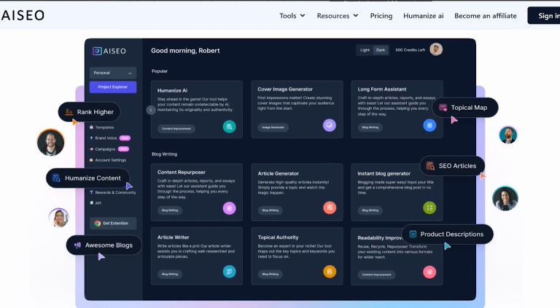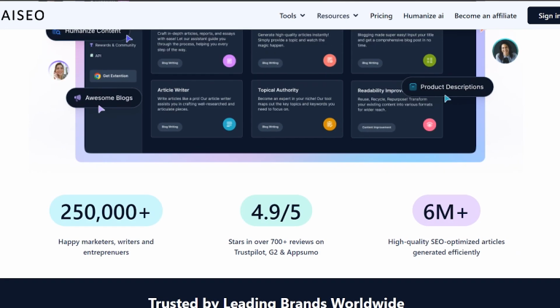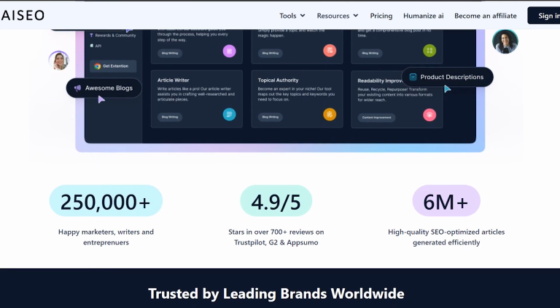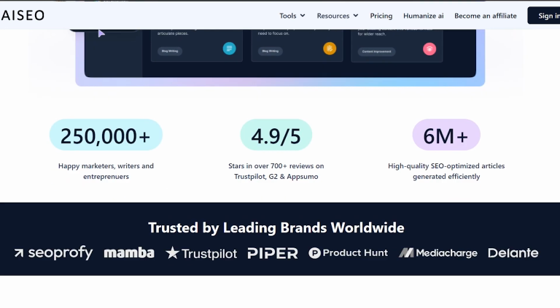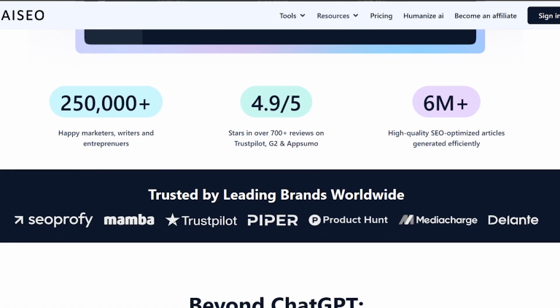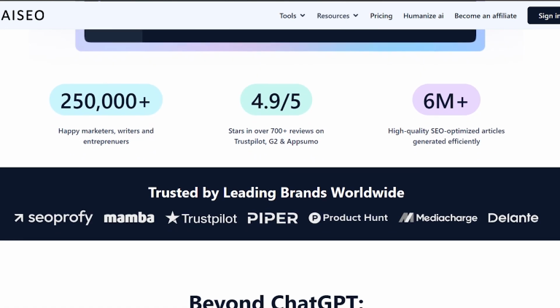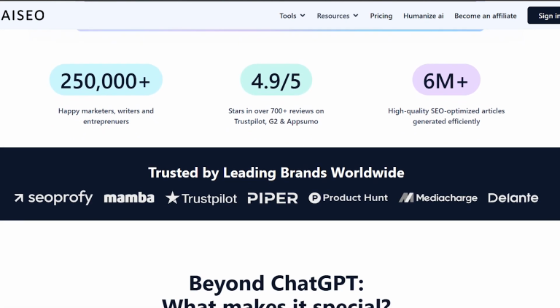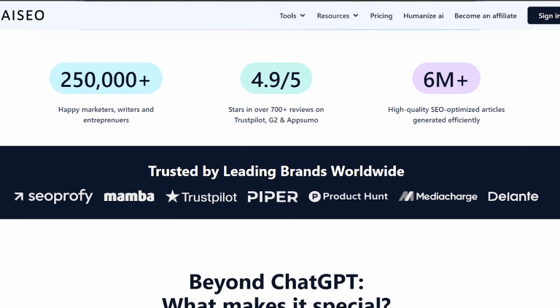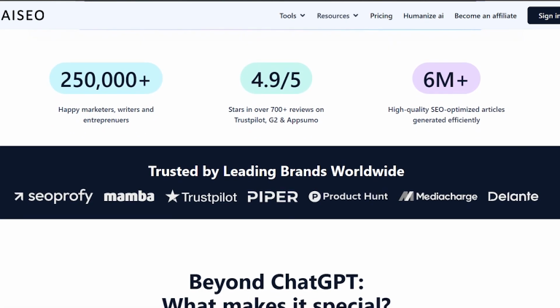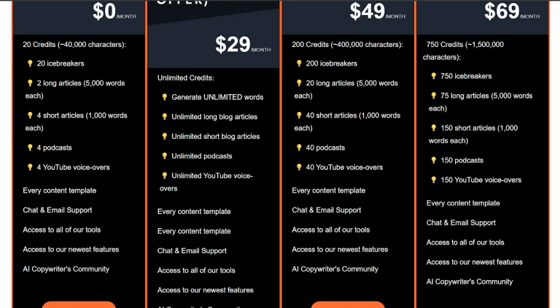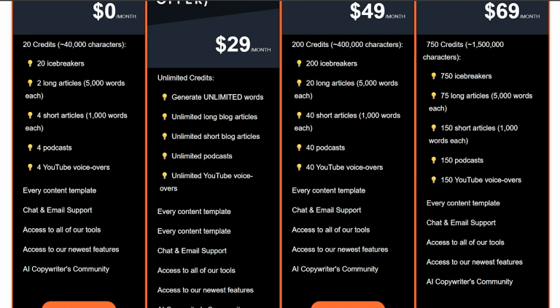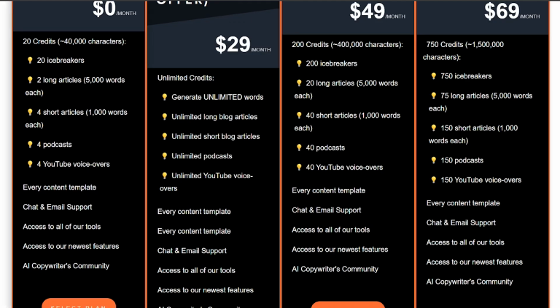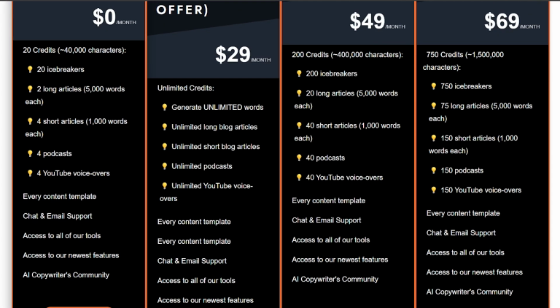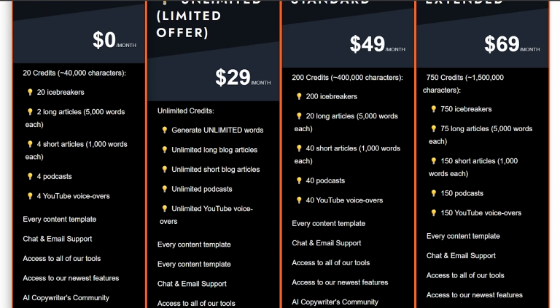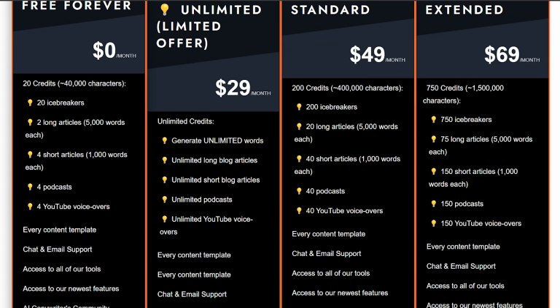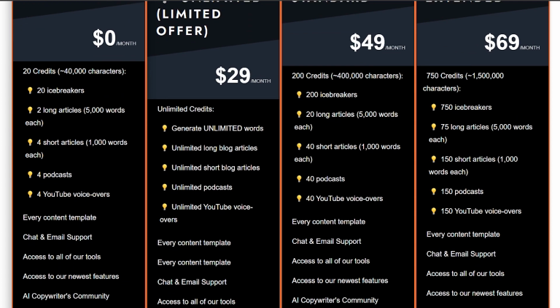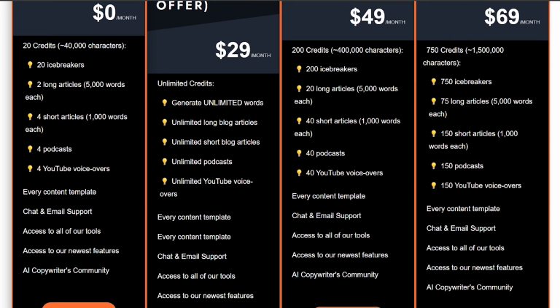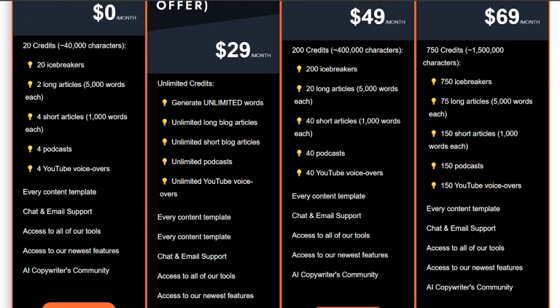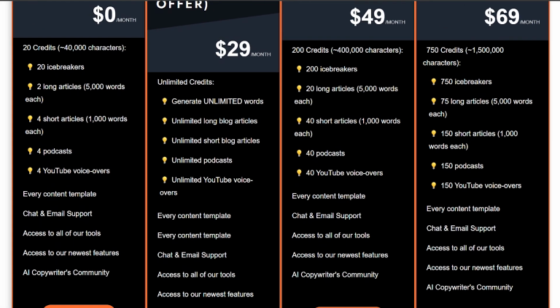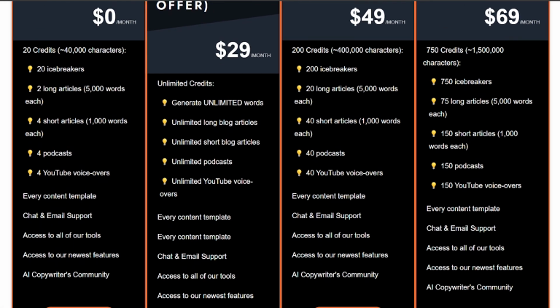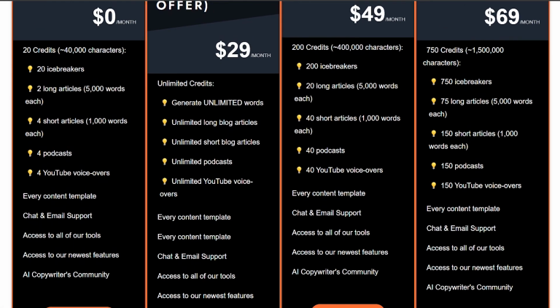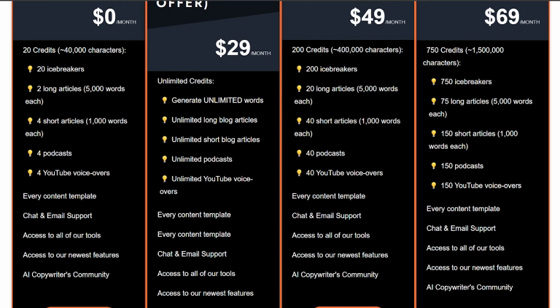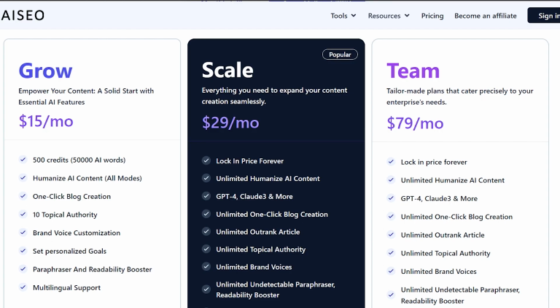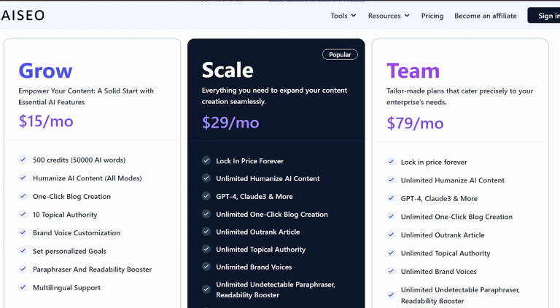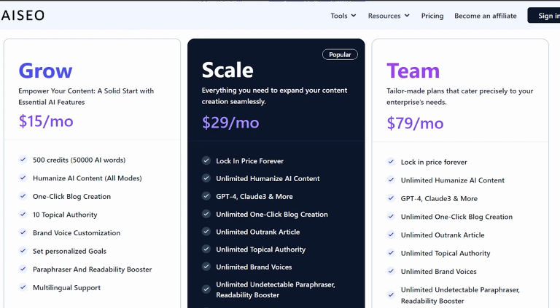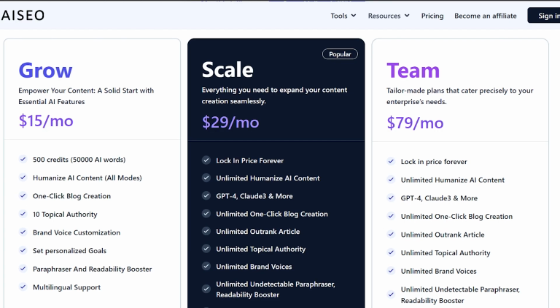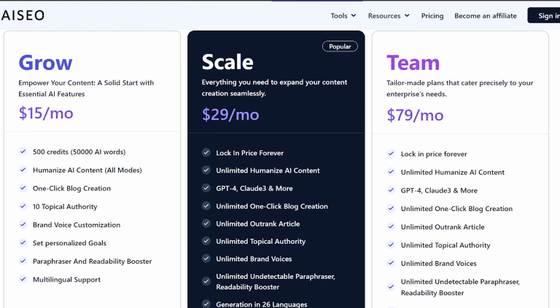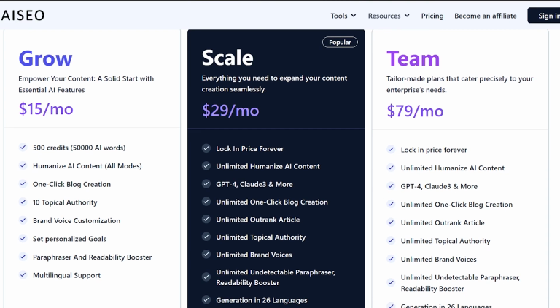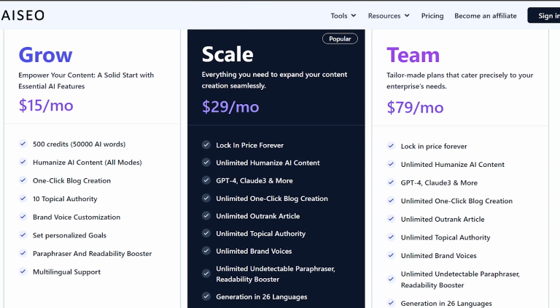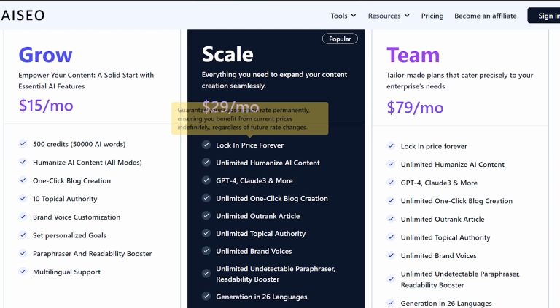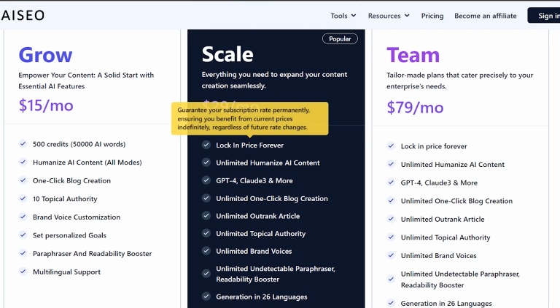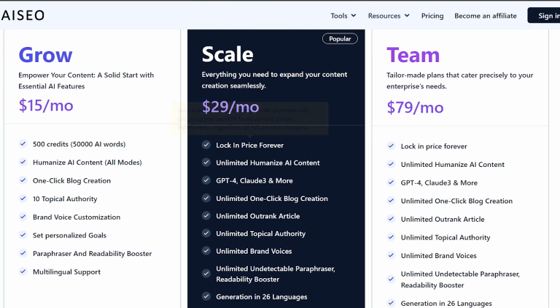In terms of pricing, WriteCream offers a free plan starting from $0 per month, while AICO charges $15 per month.